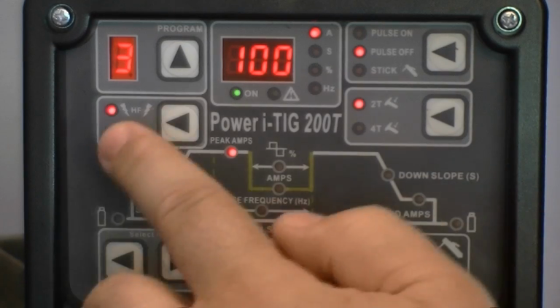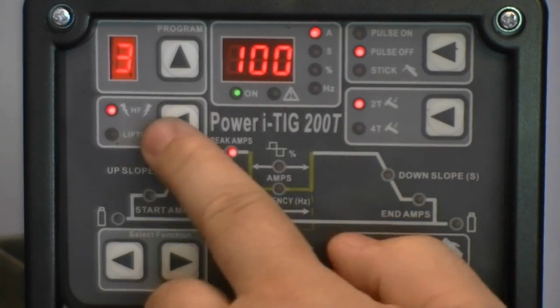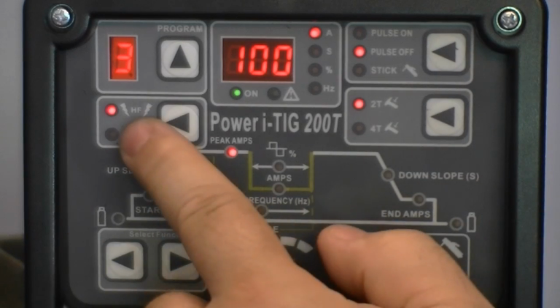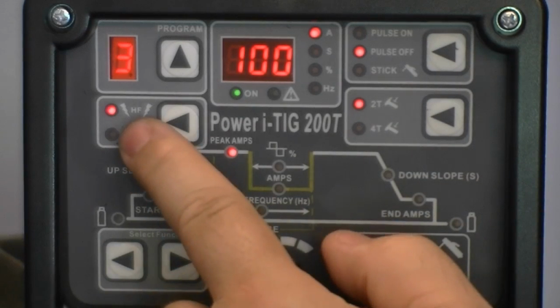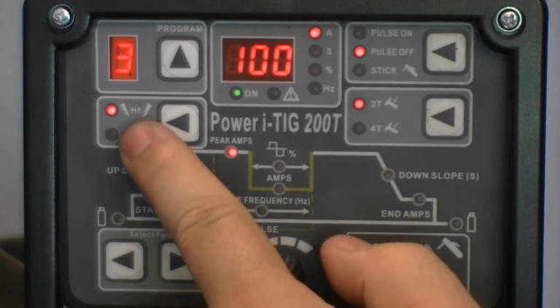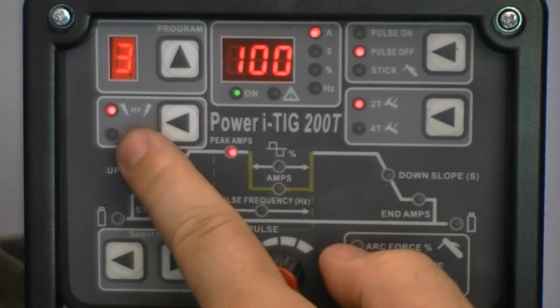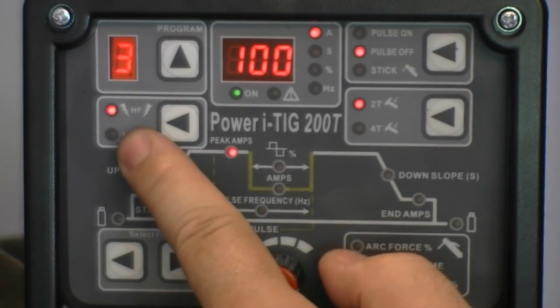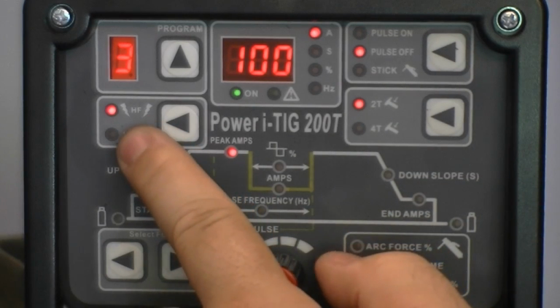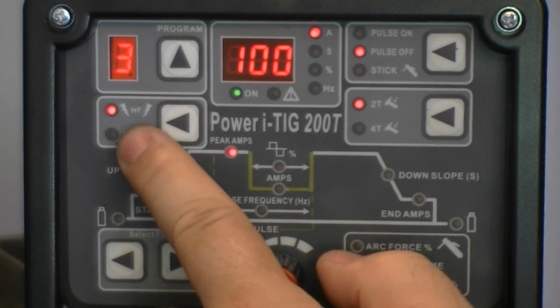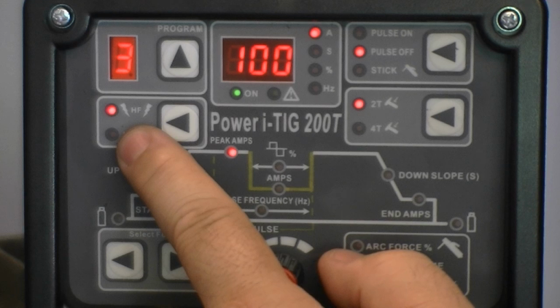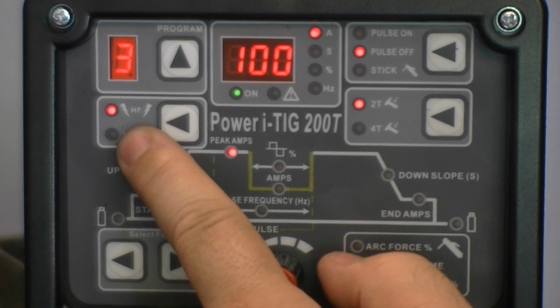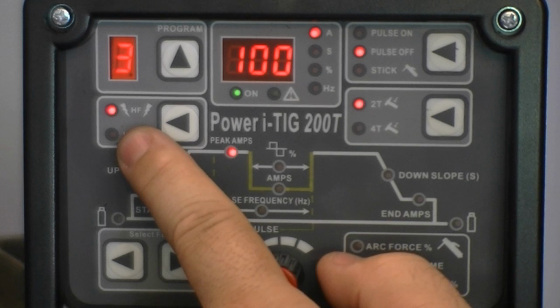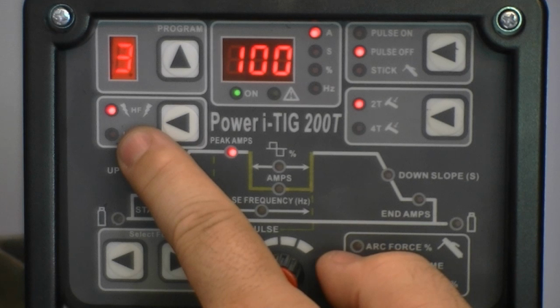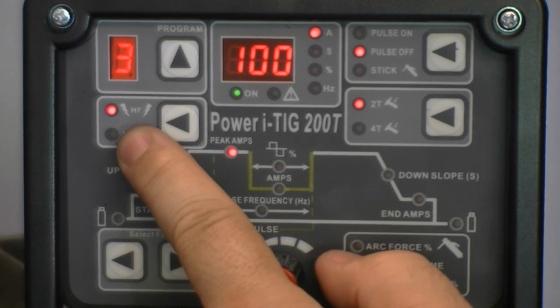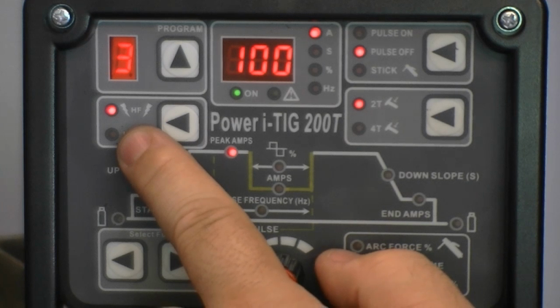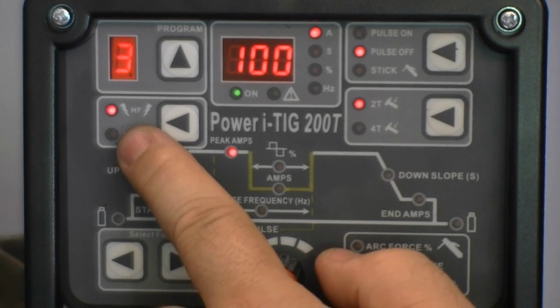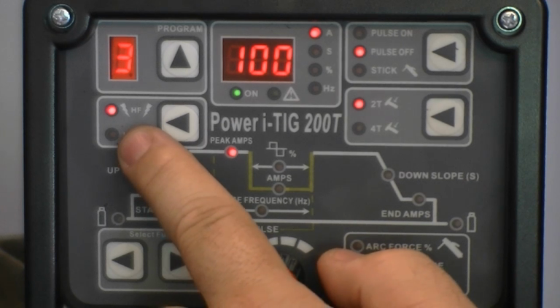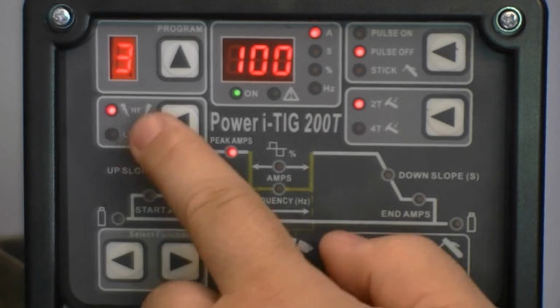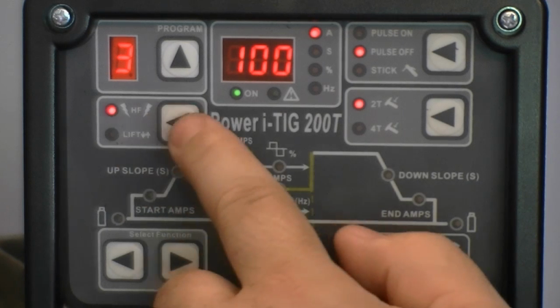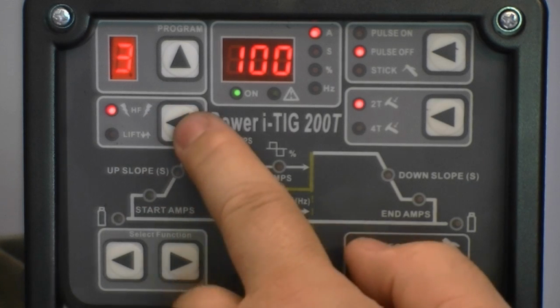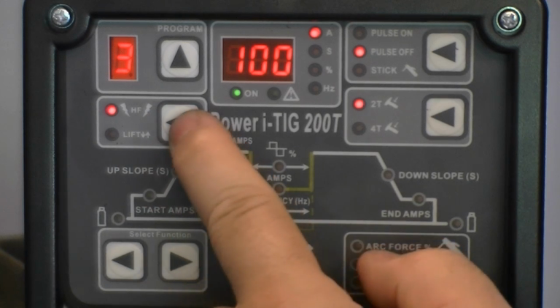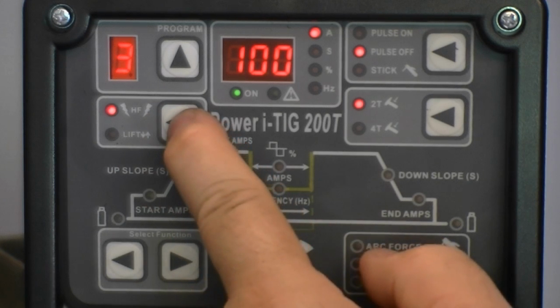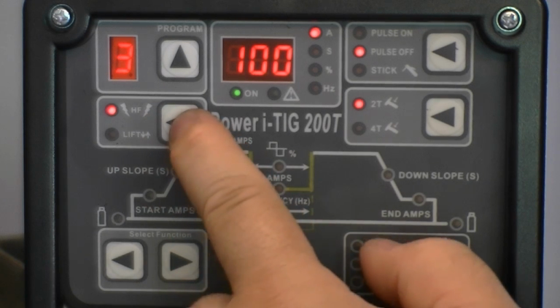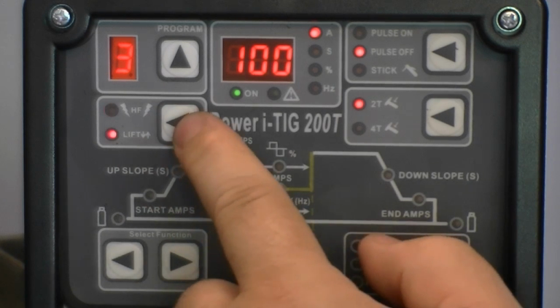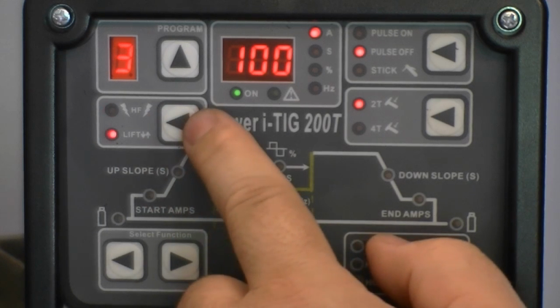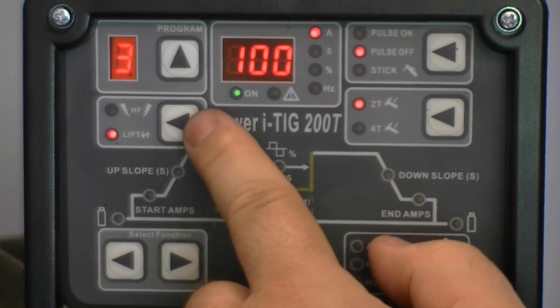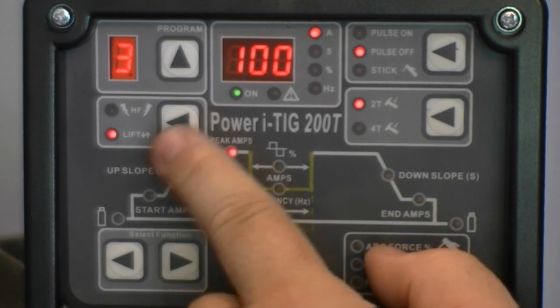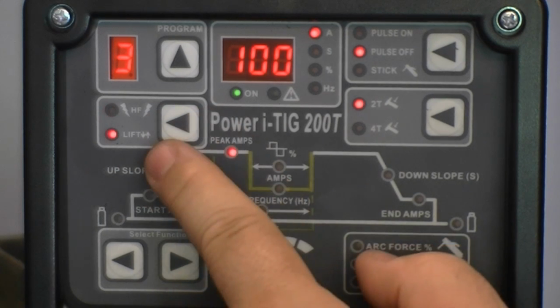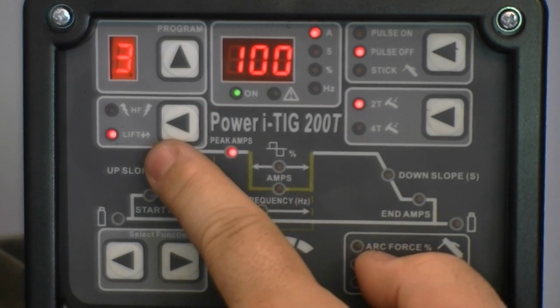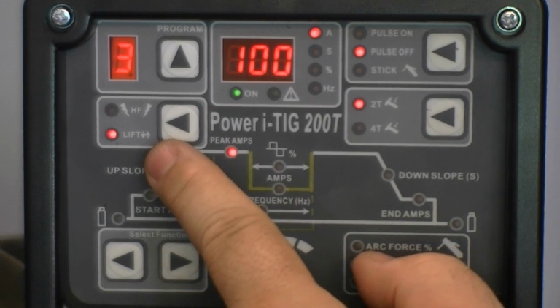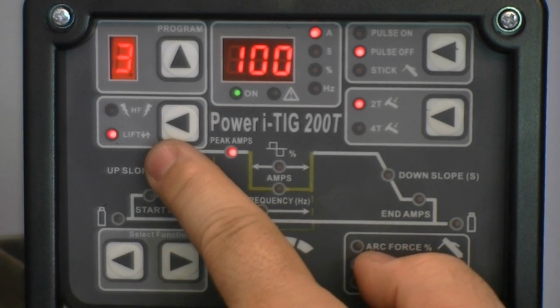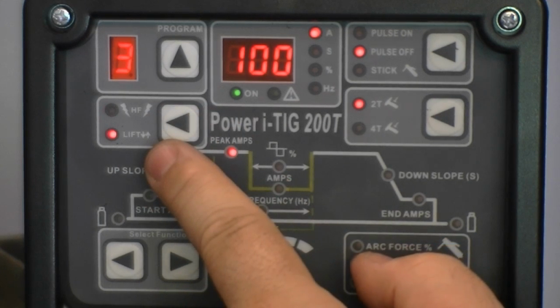The Power iTig 200T uses a gapless, solid-state, high-frequency arc initiation. Or you may choose lift start.